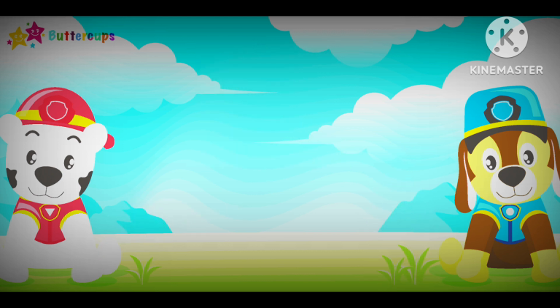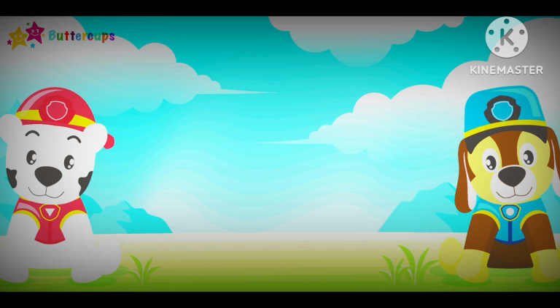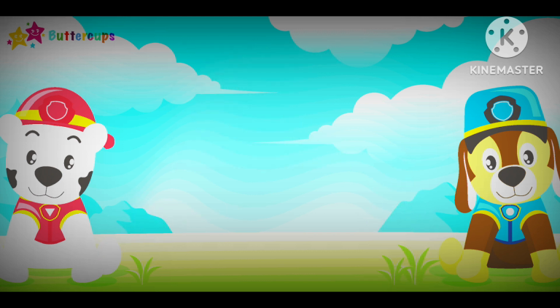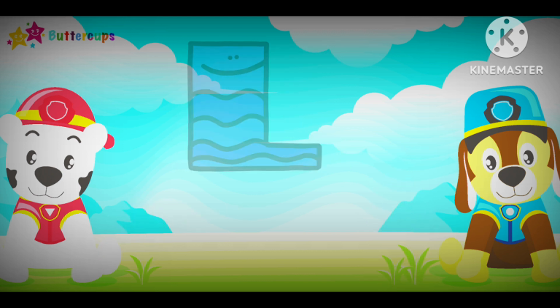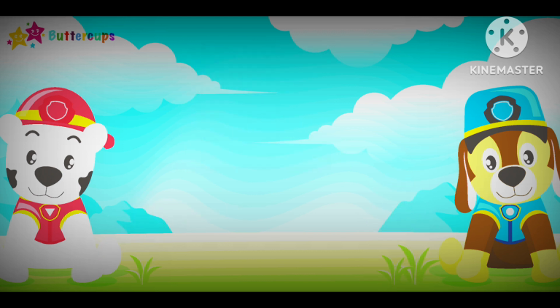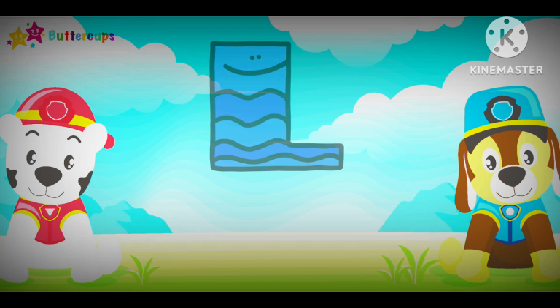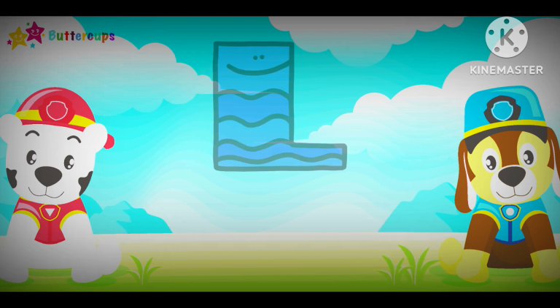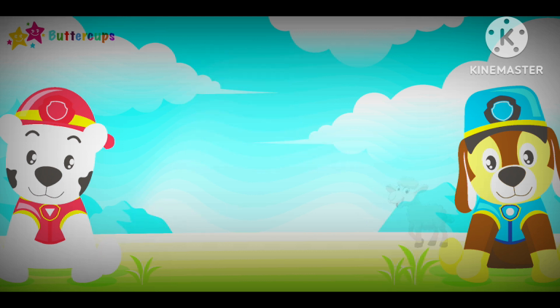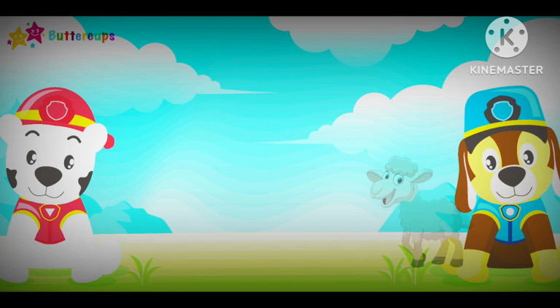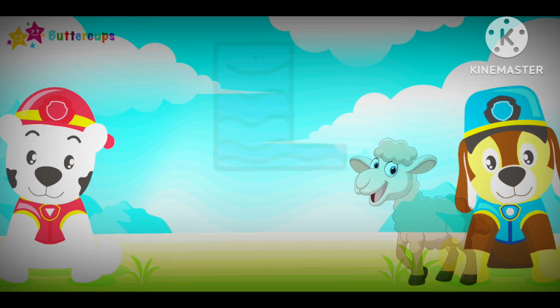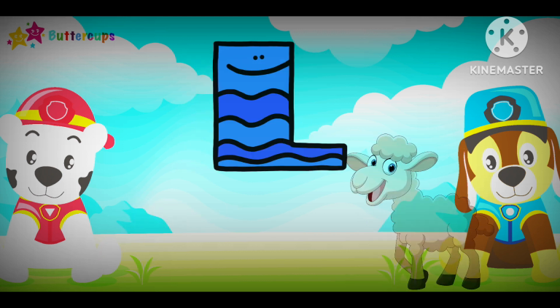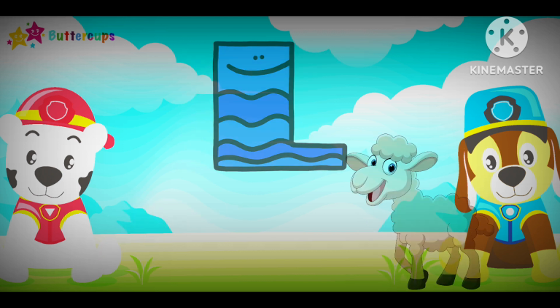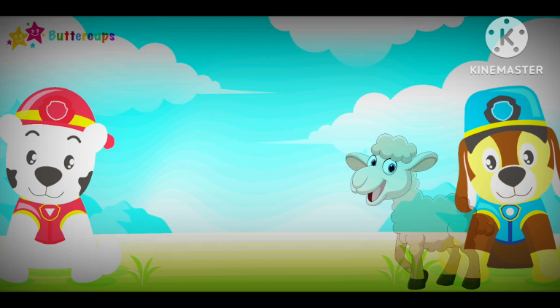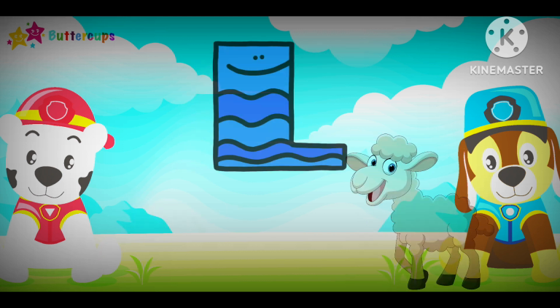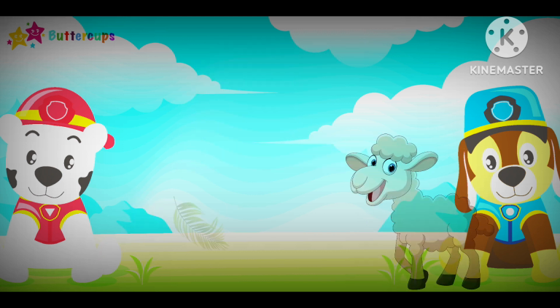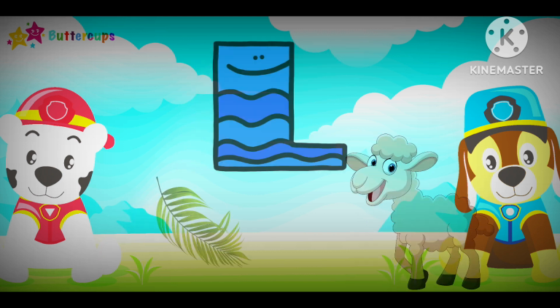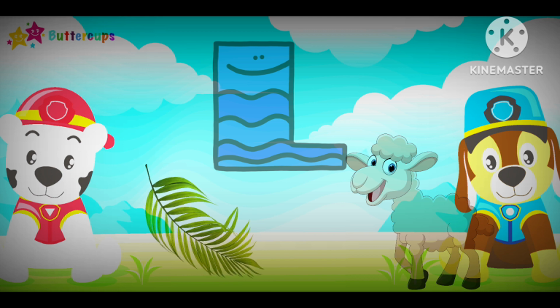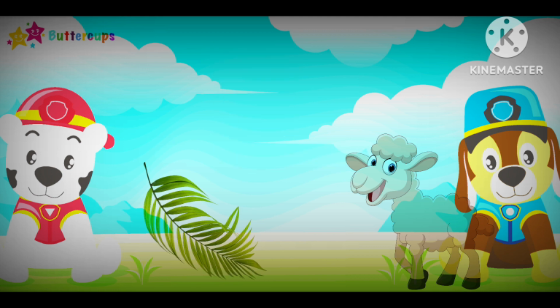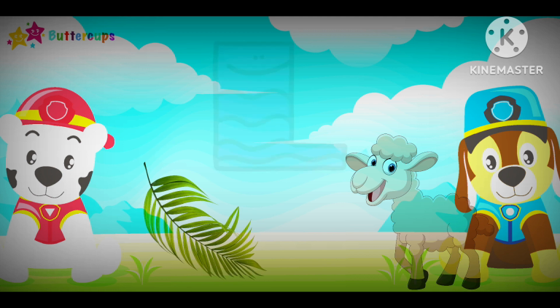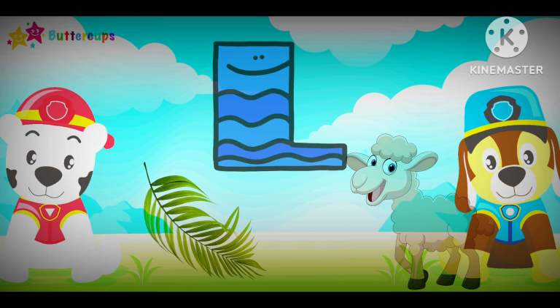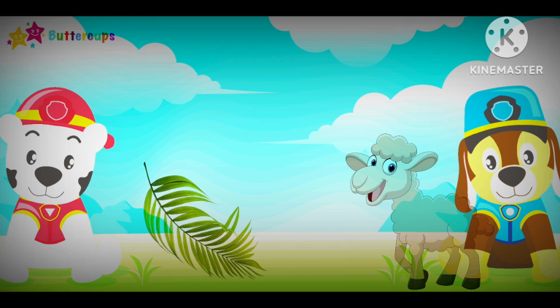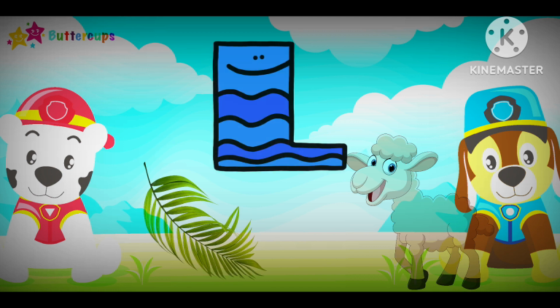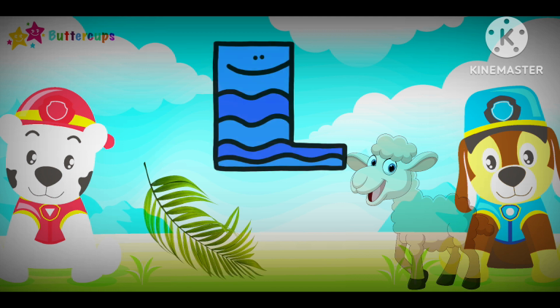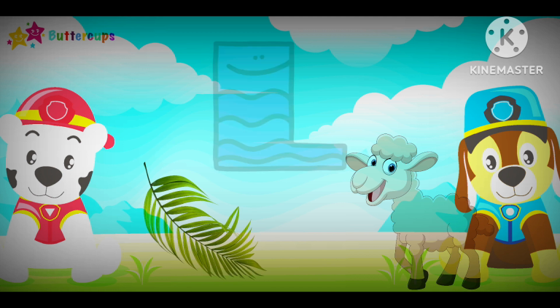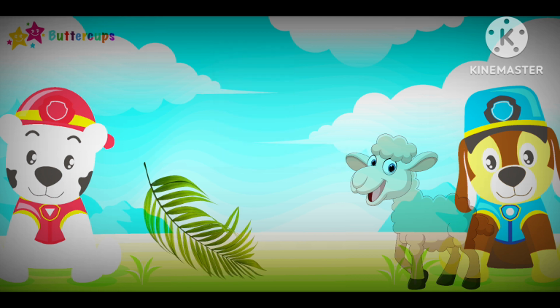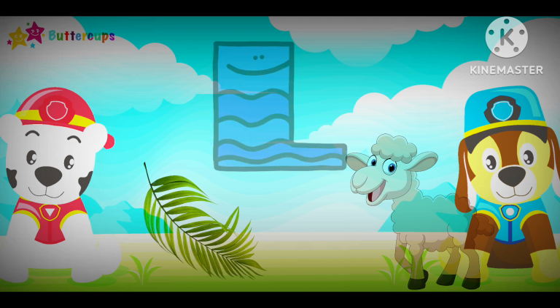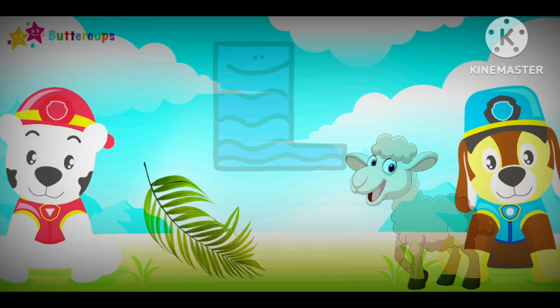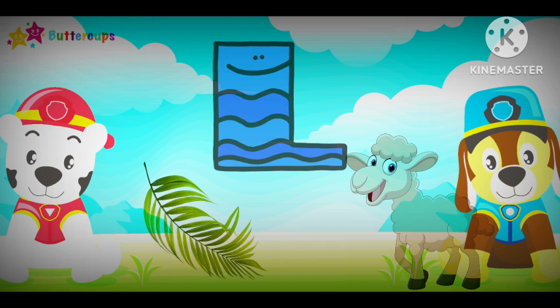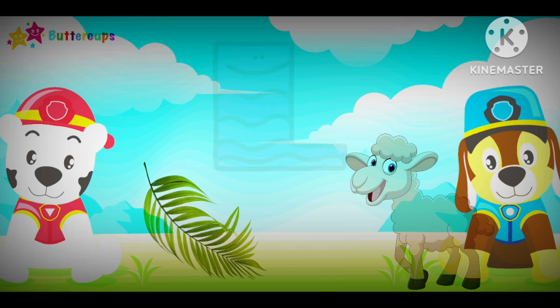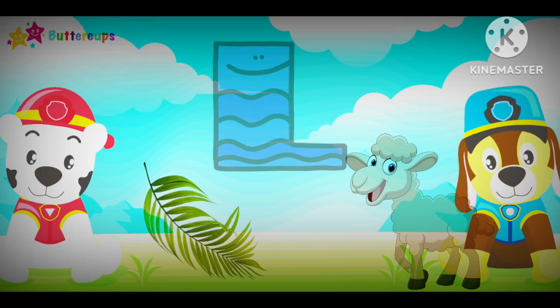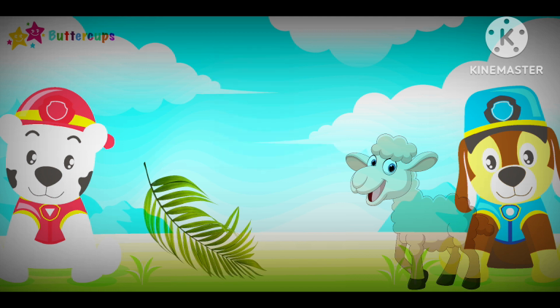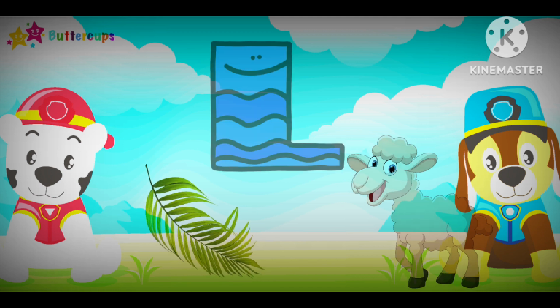L for Lamb, L for Leaf. L-L-L-L. L-L-L-L.